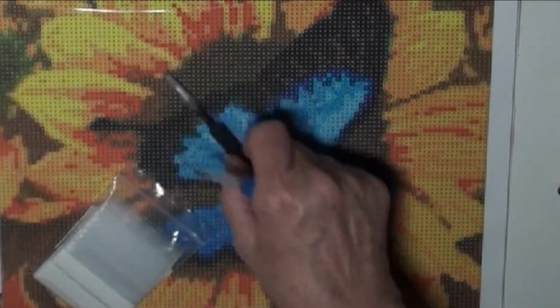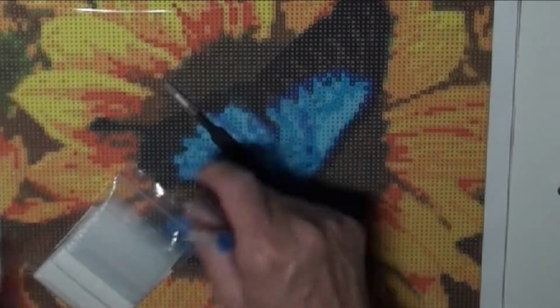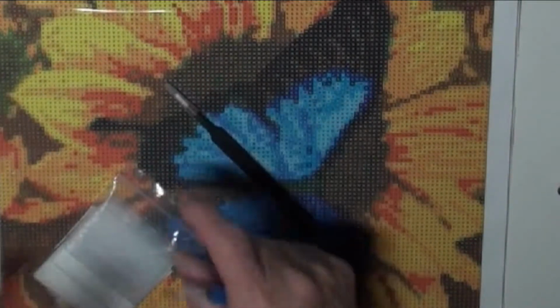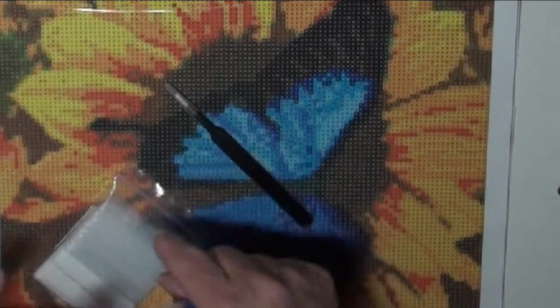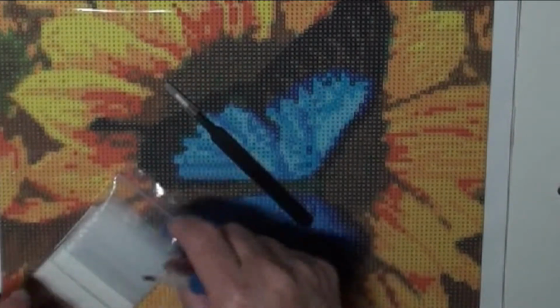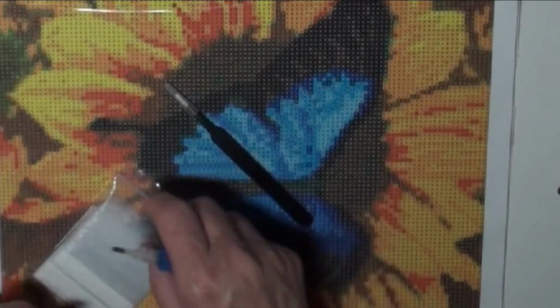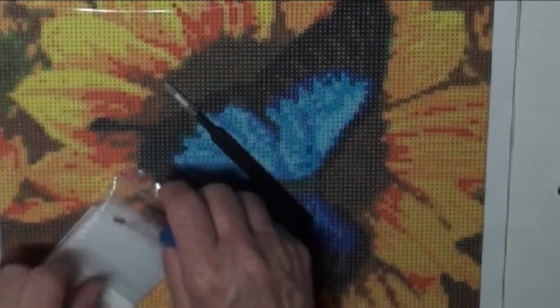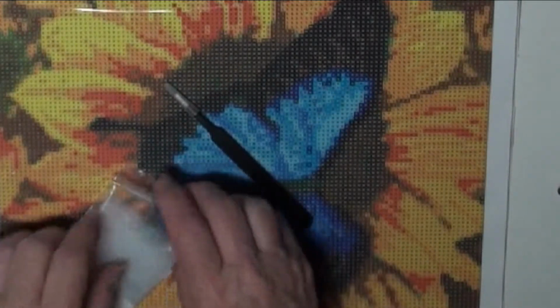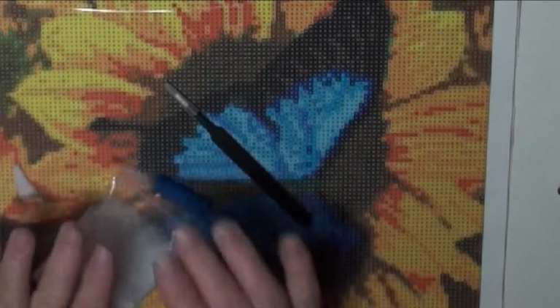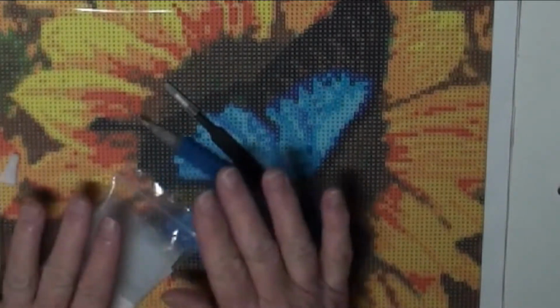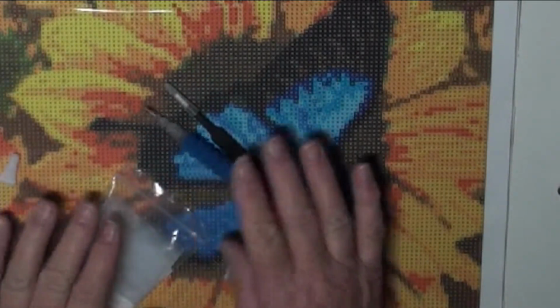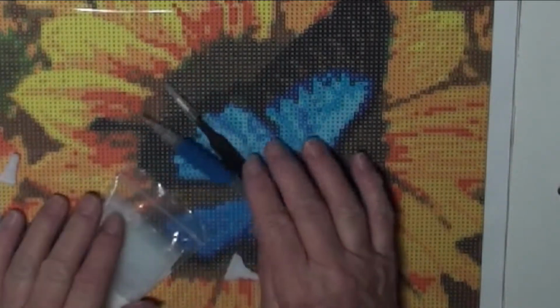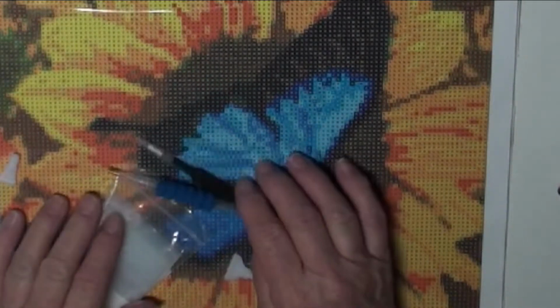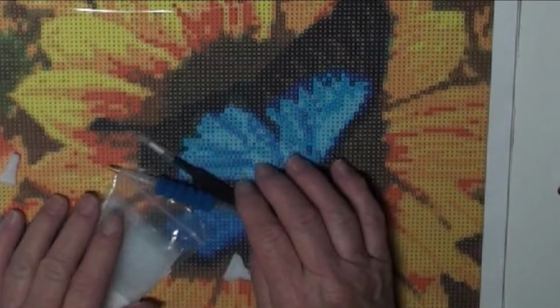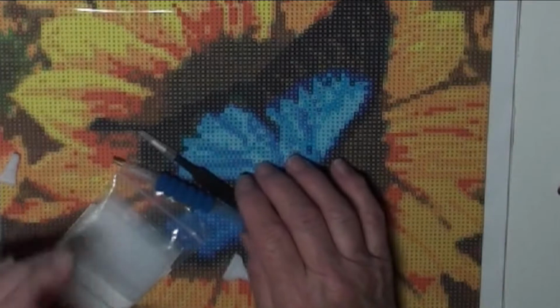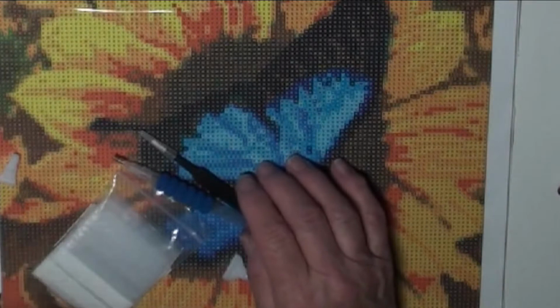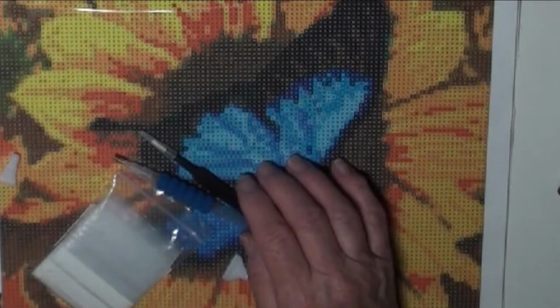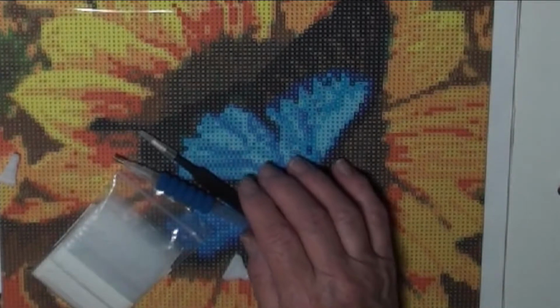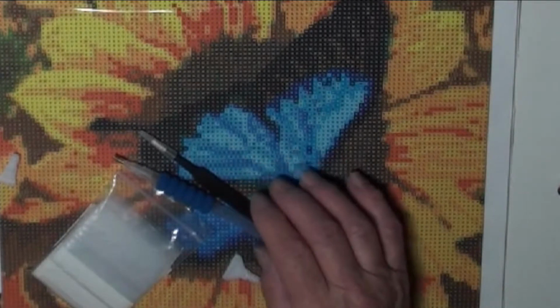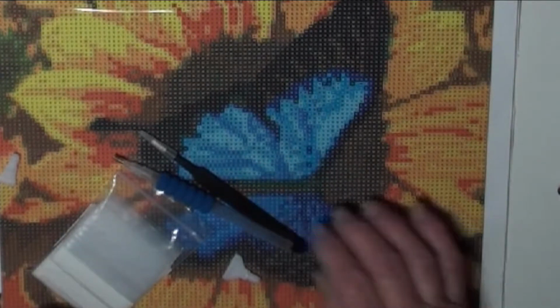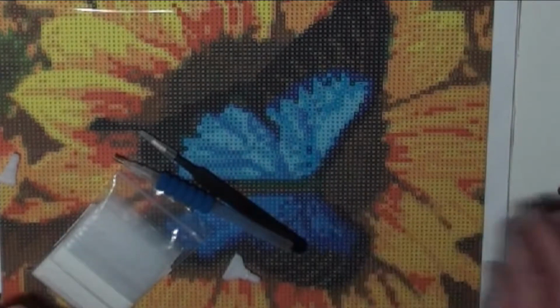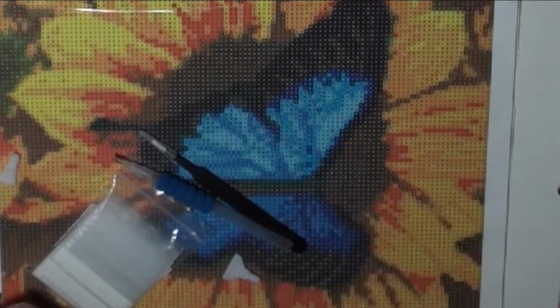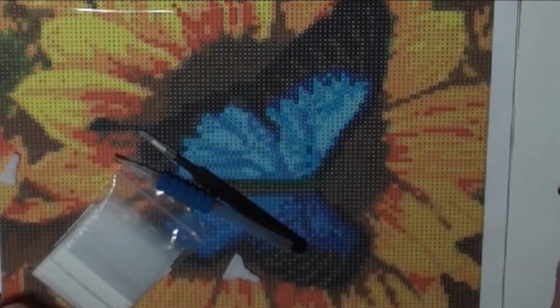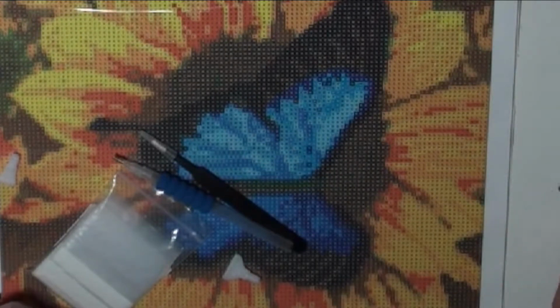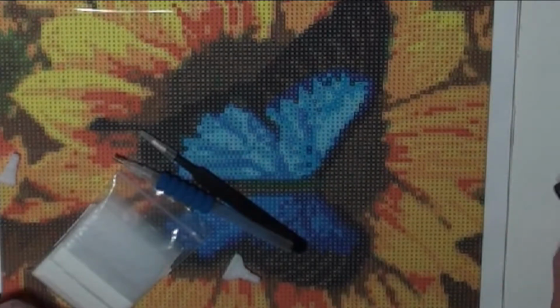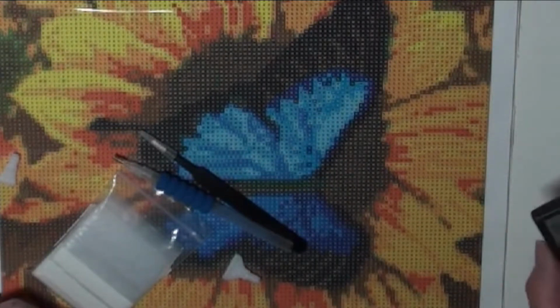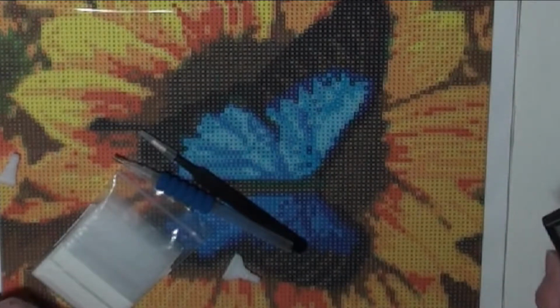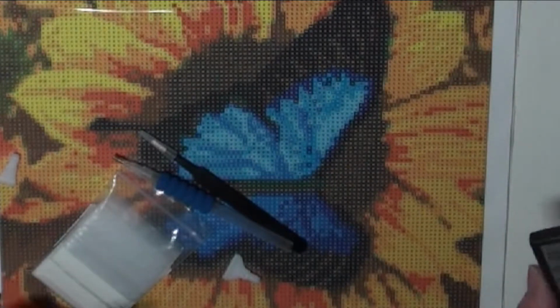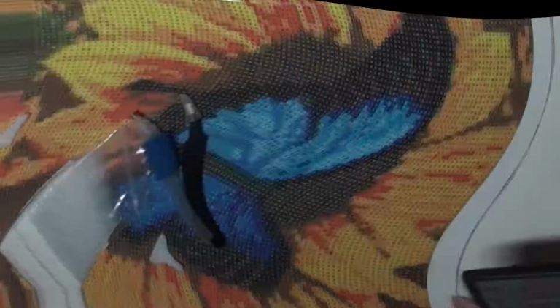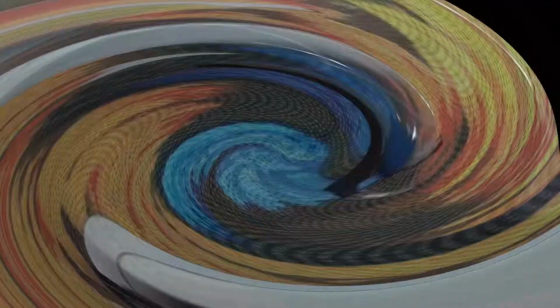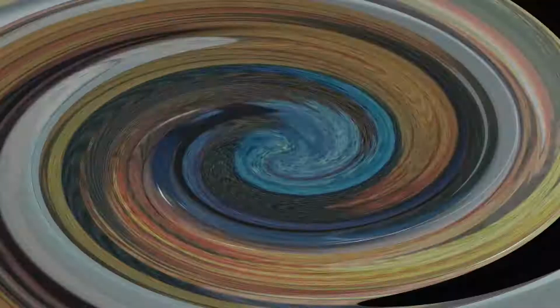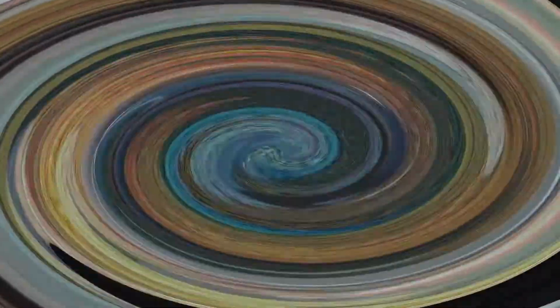So let me get myself a little more organized and we're going to get started right away on this one. We'll be right back.